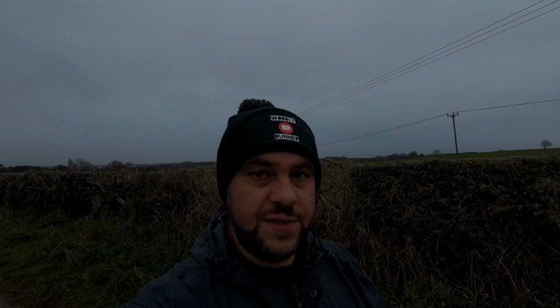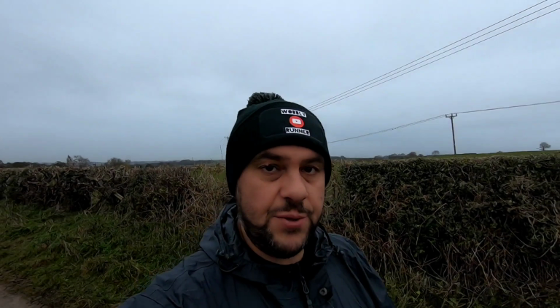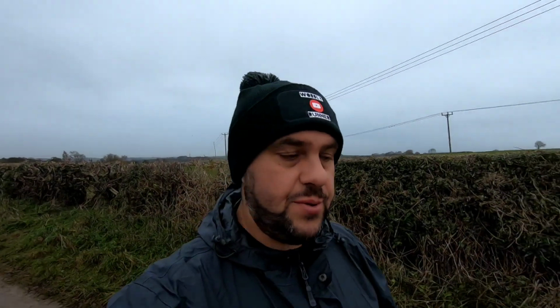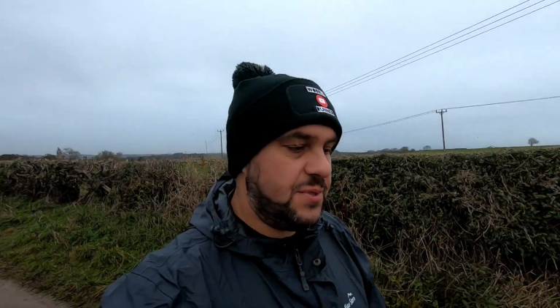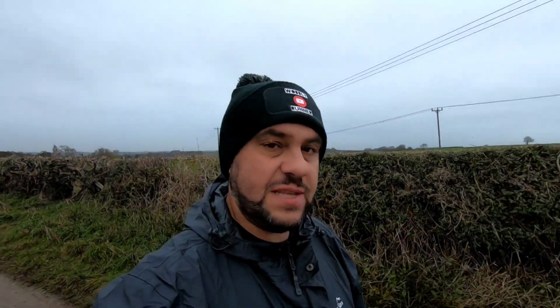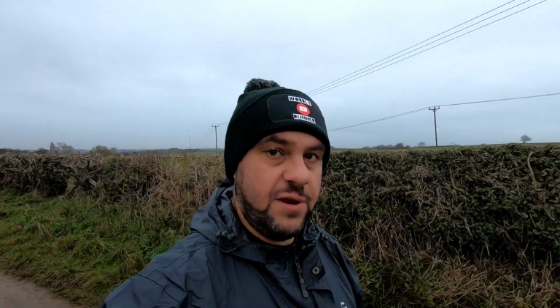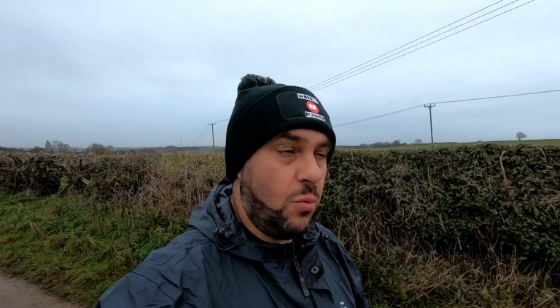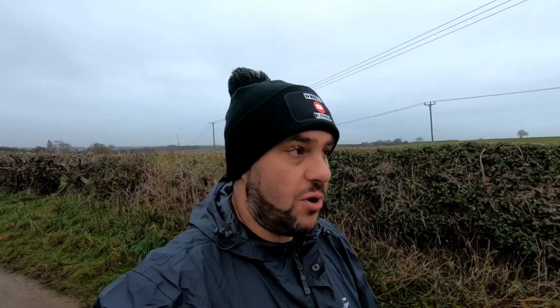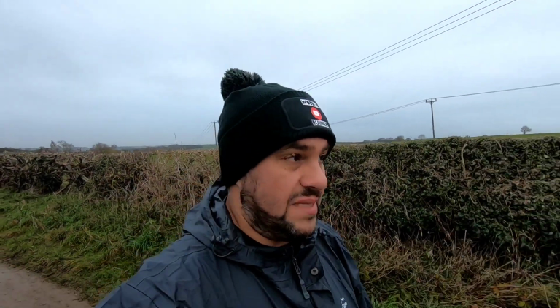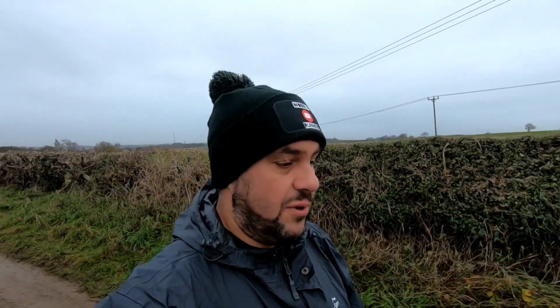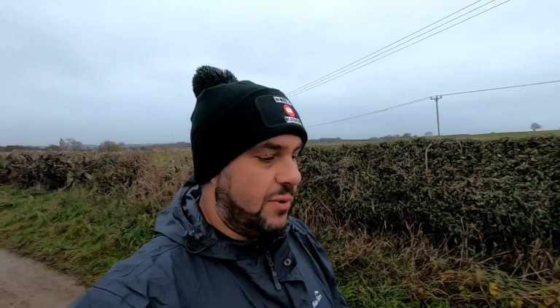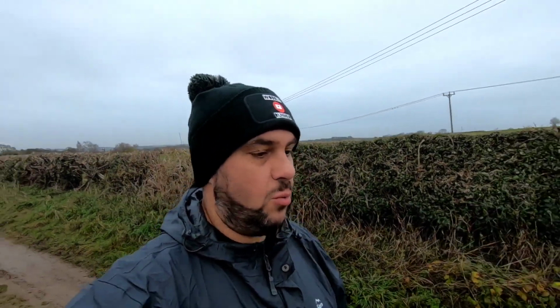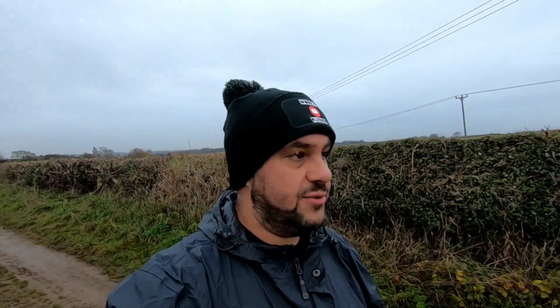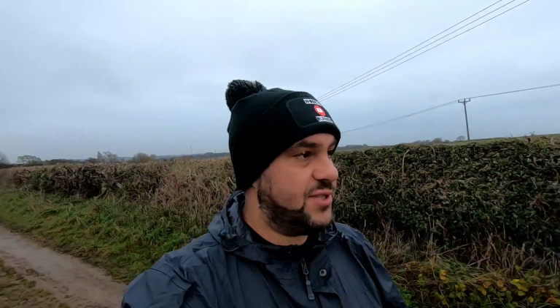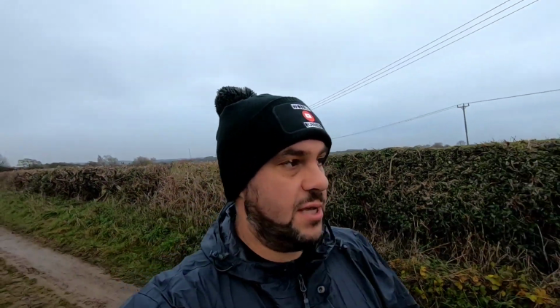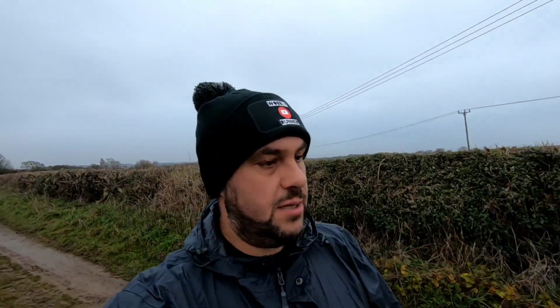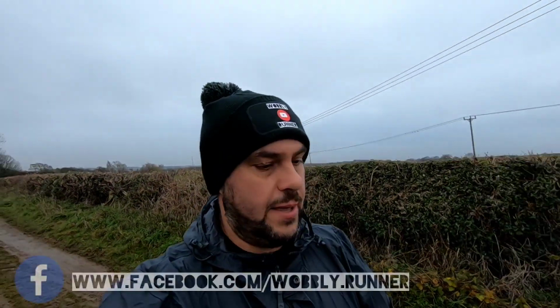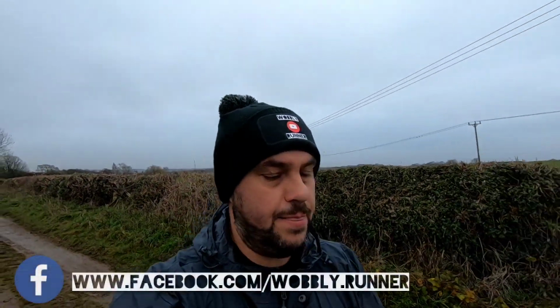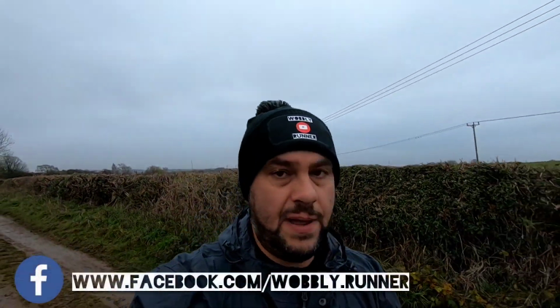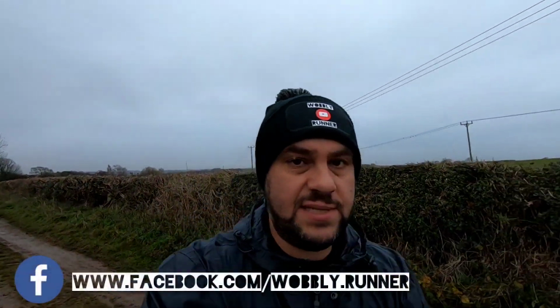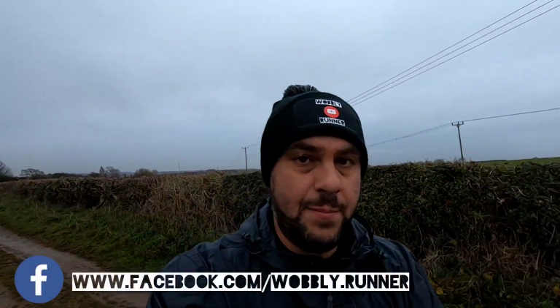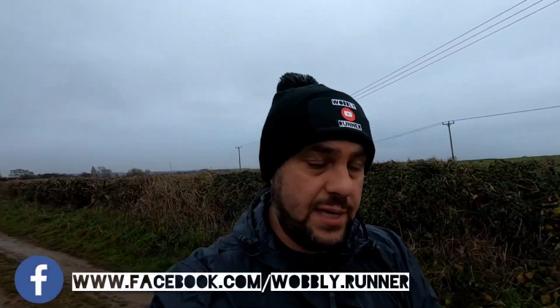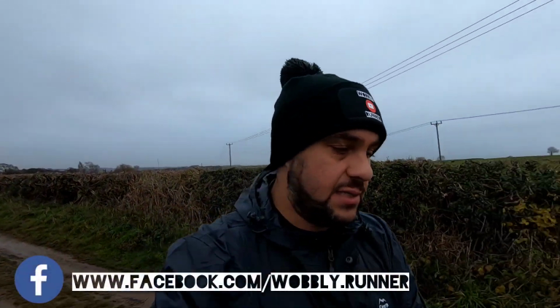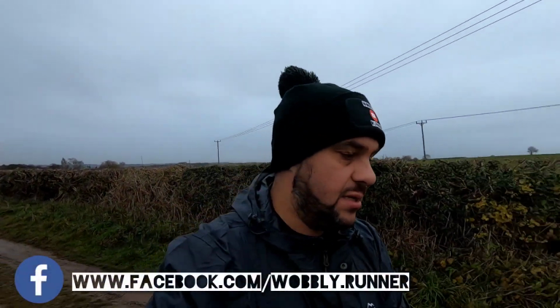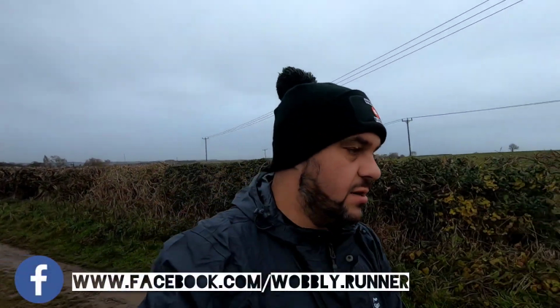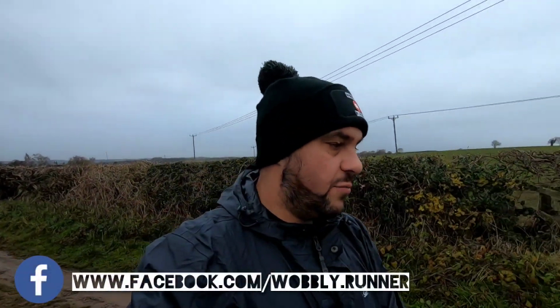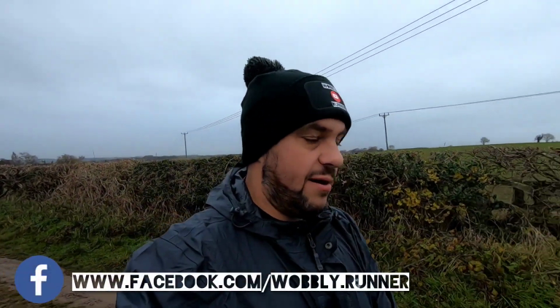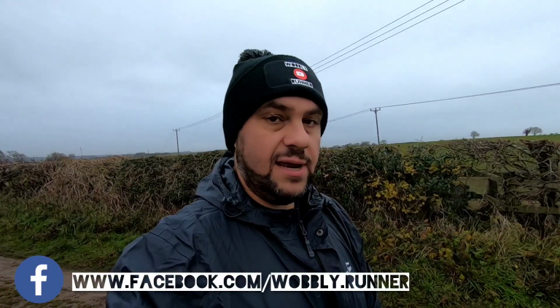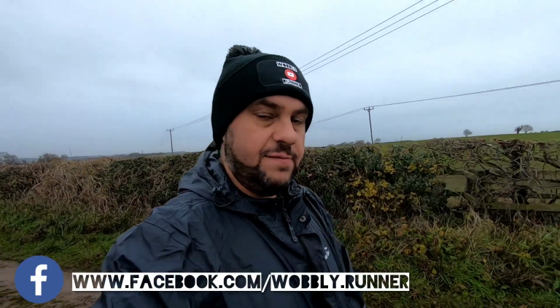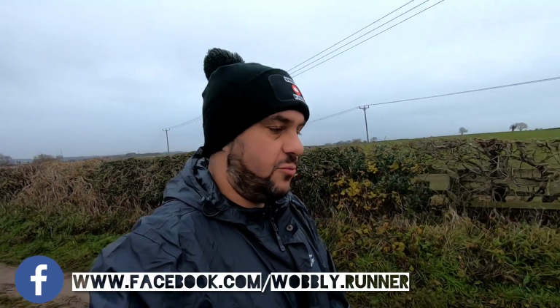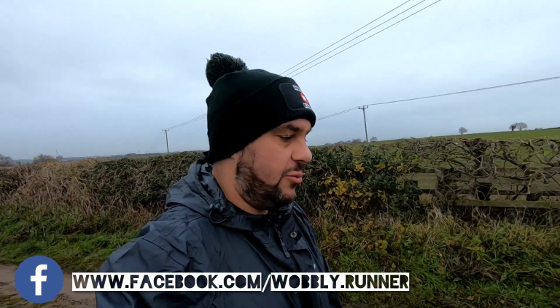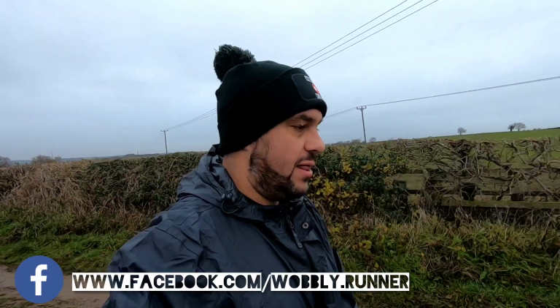Afternoon. I'm just having a walk up to Whitwell Woods, about 10 minutes from where I live in Whitwell.